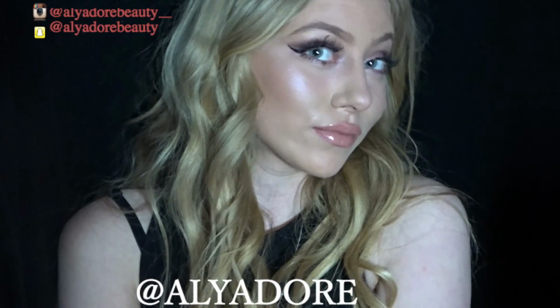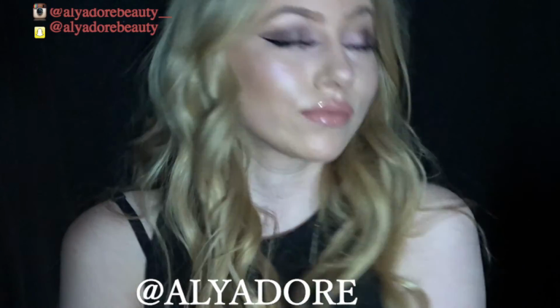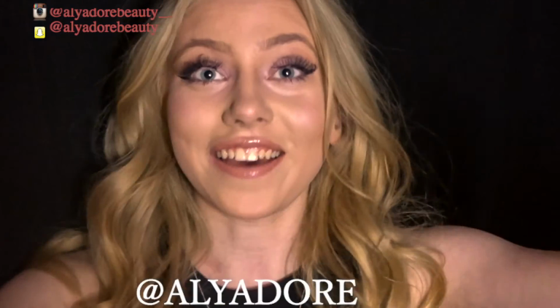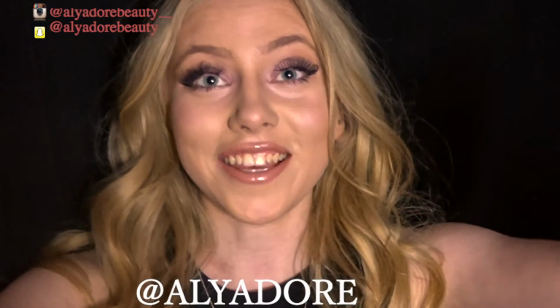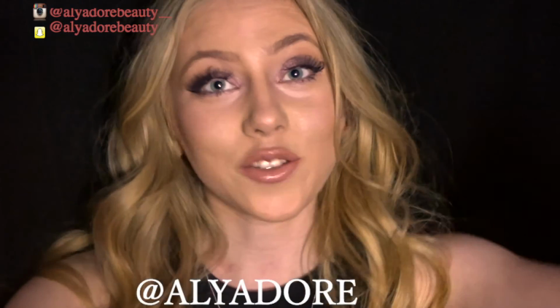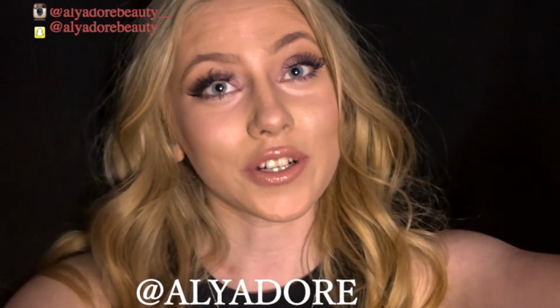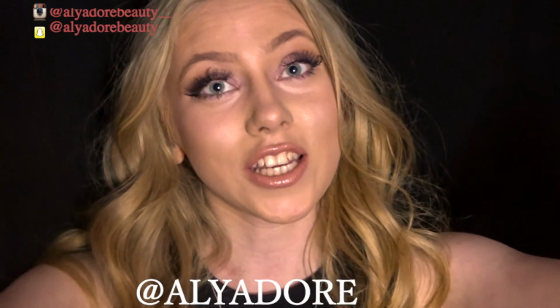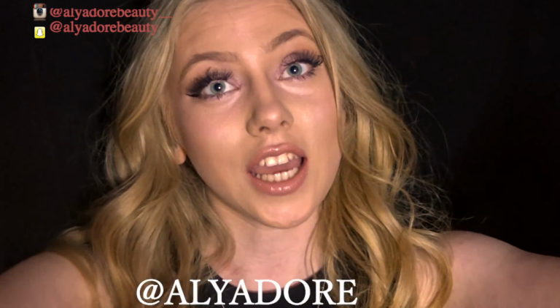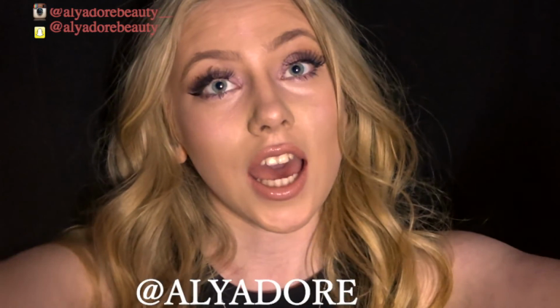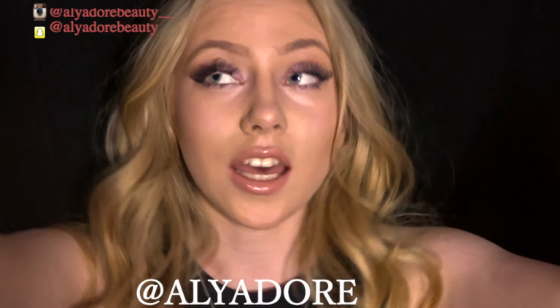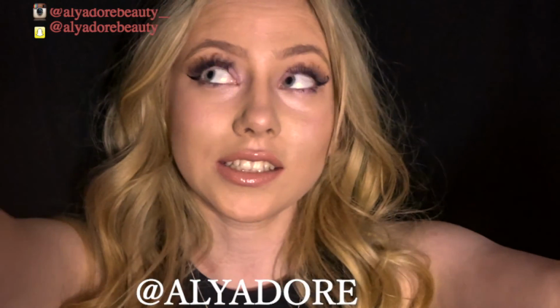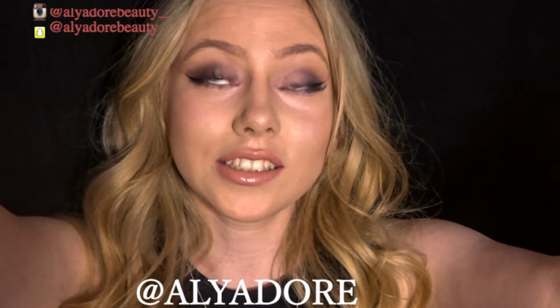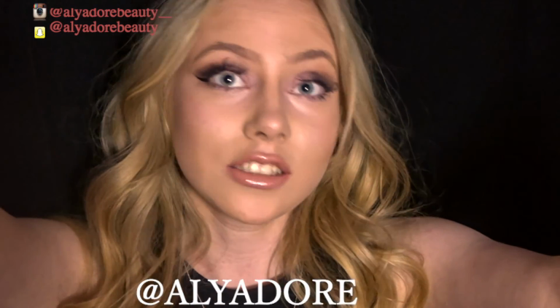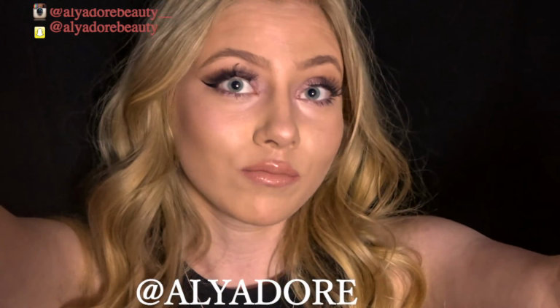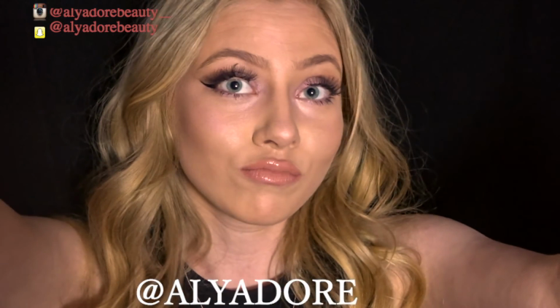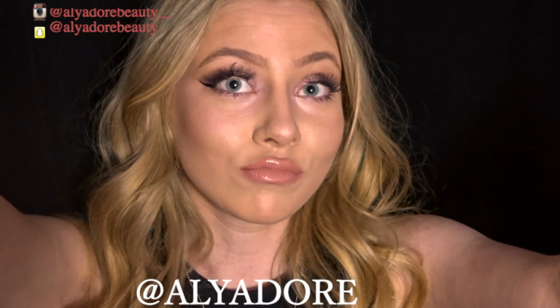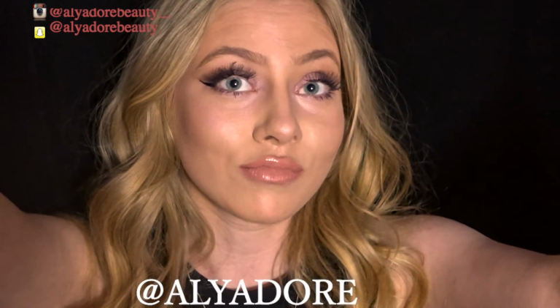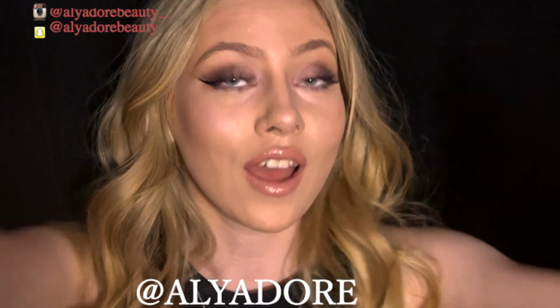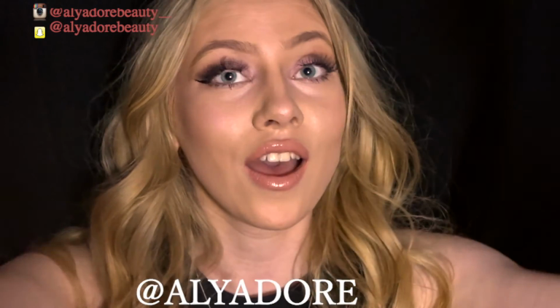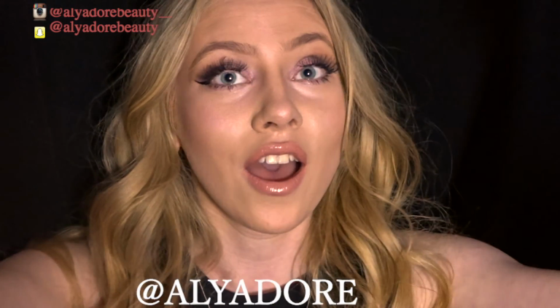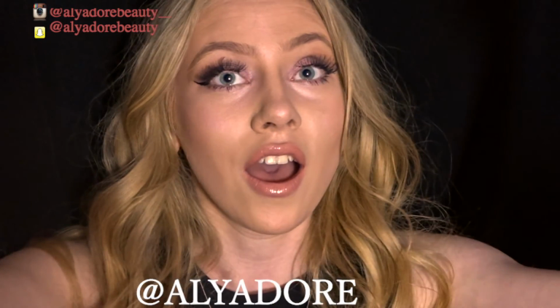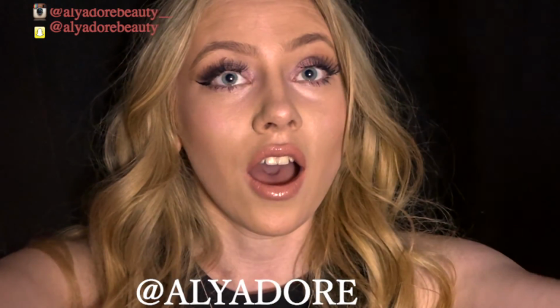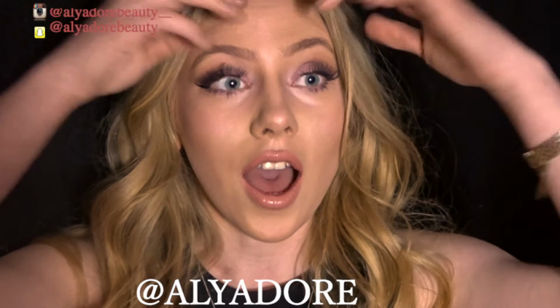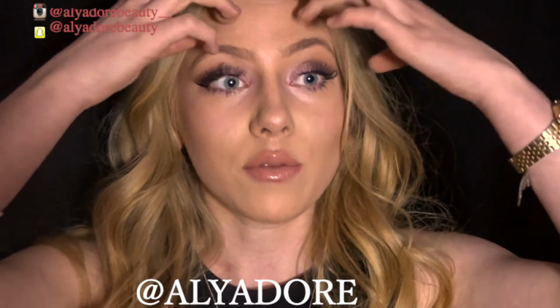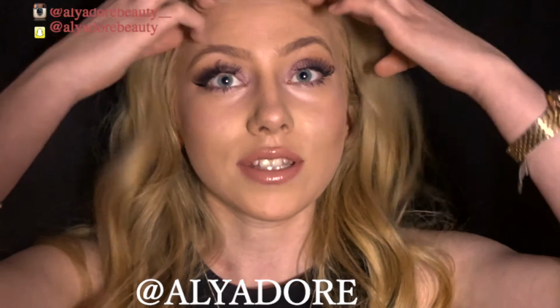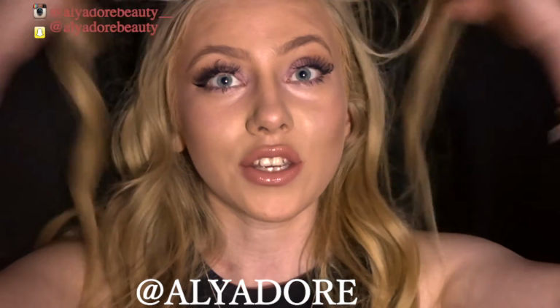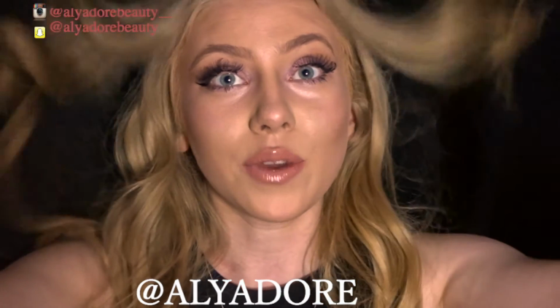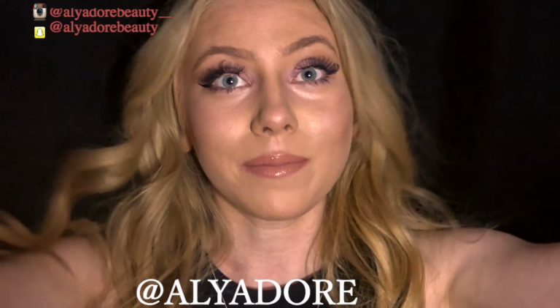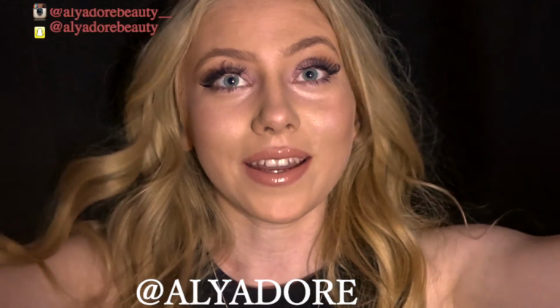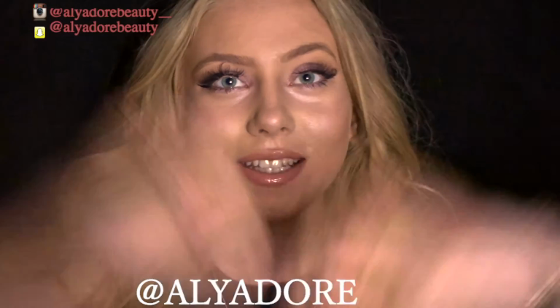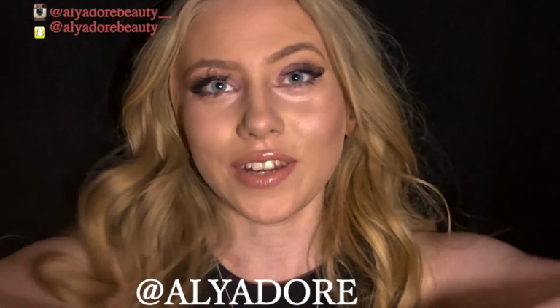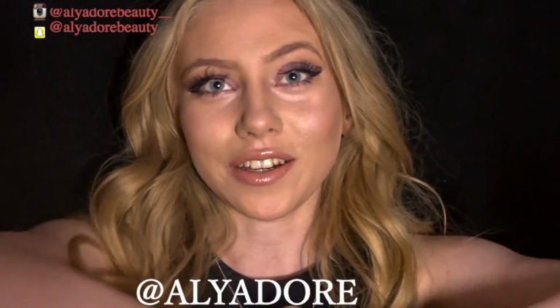Thanks for watching and I'll see you in my next video!